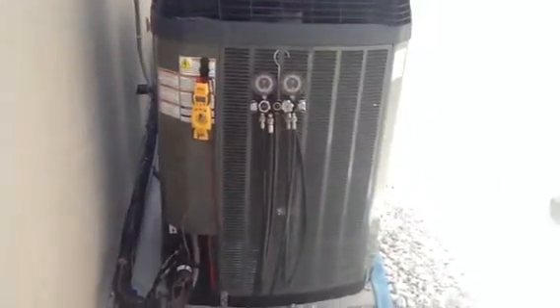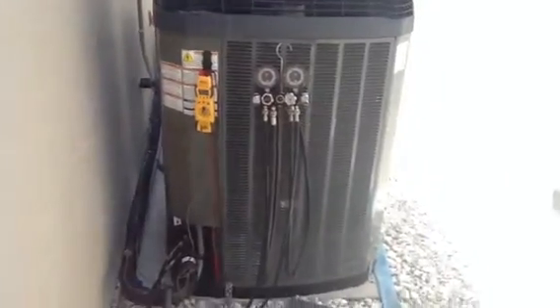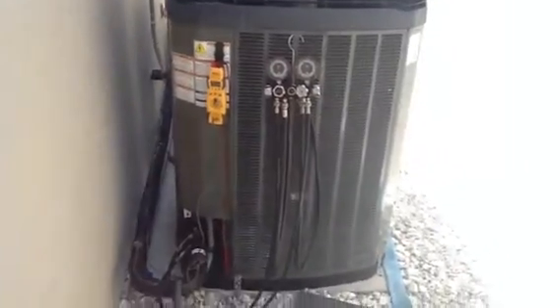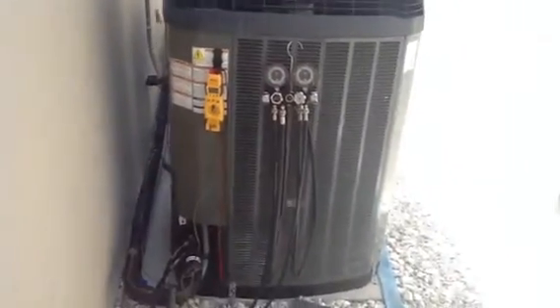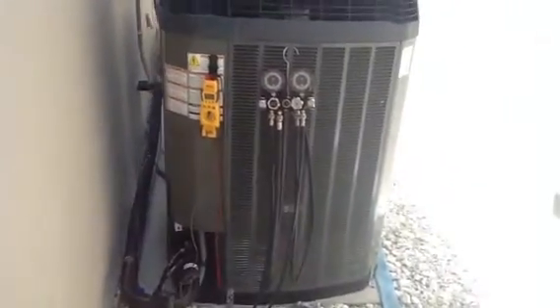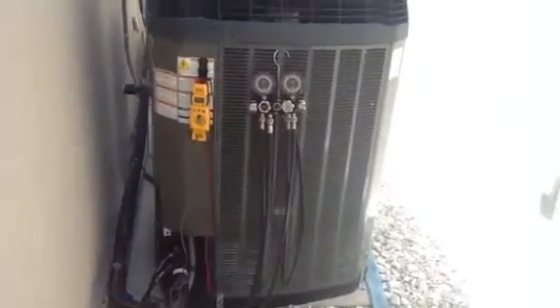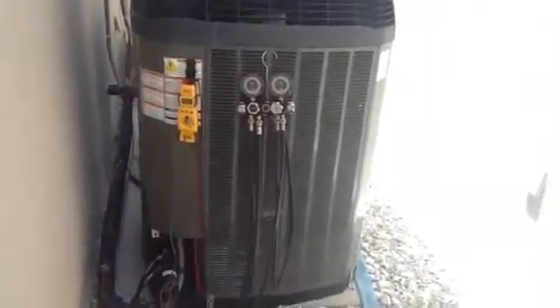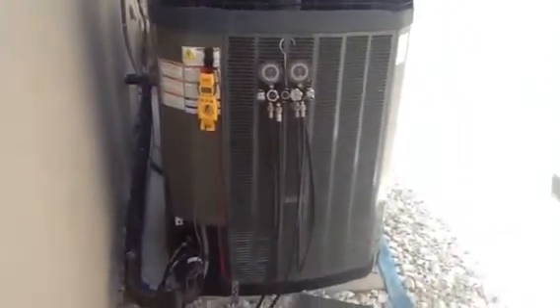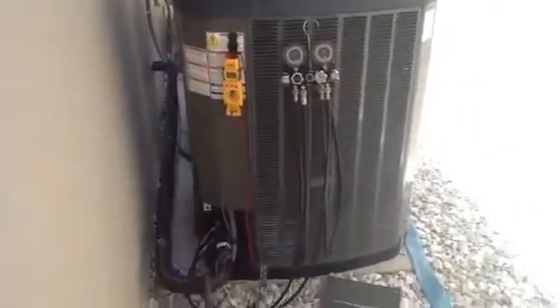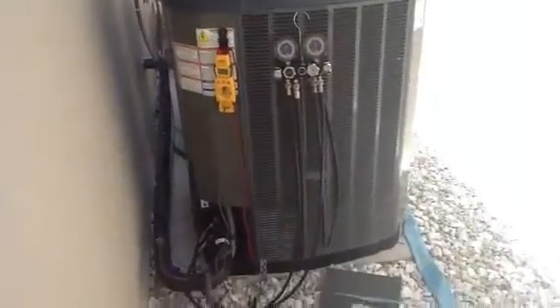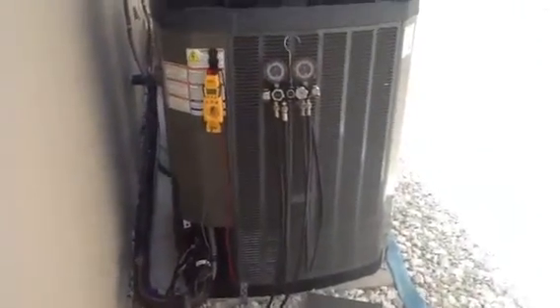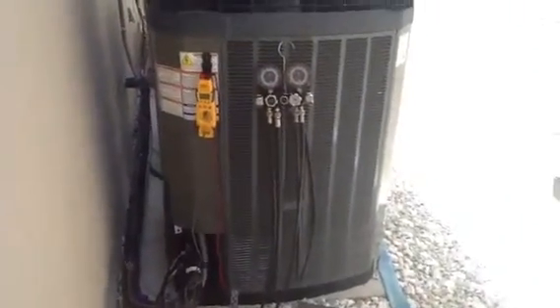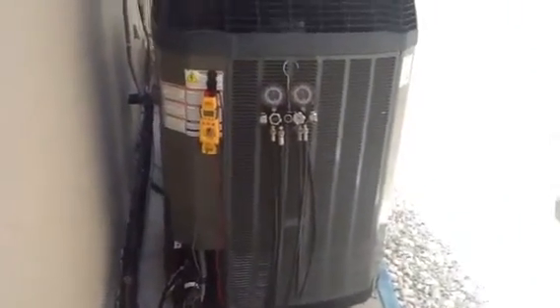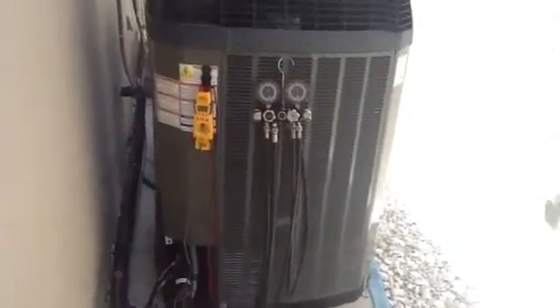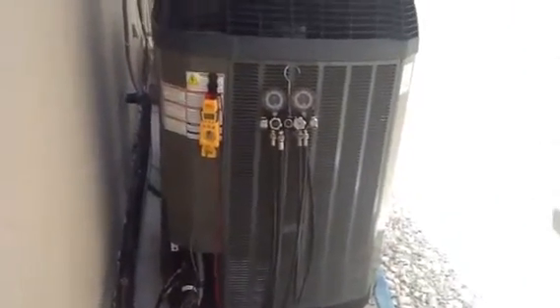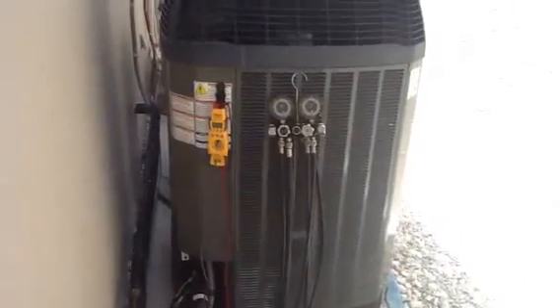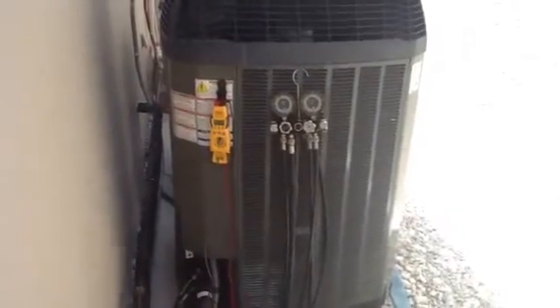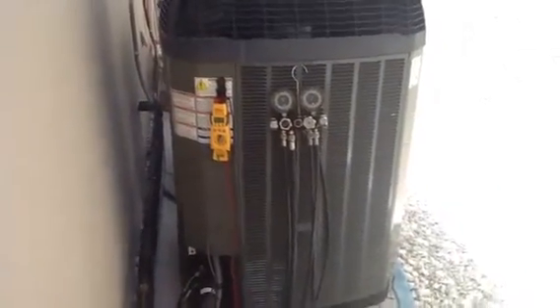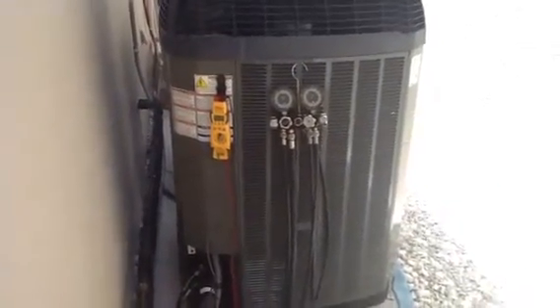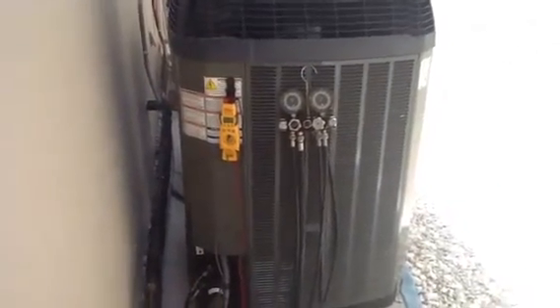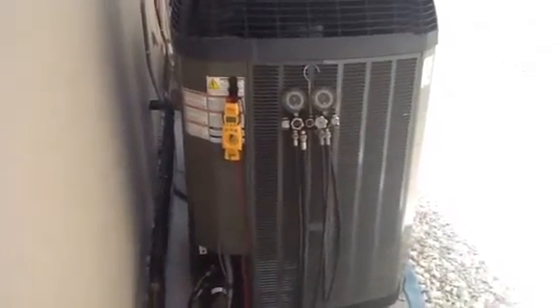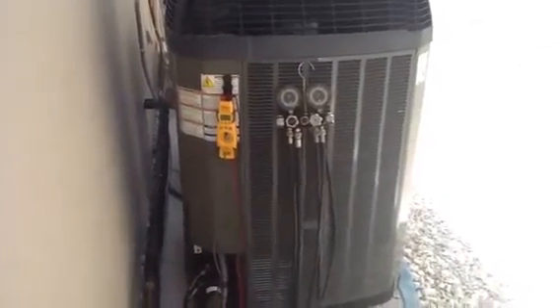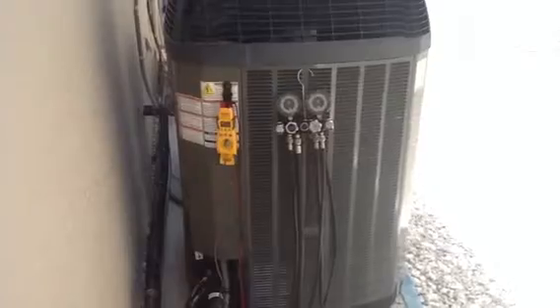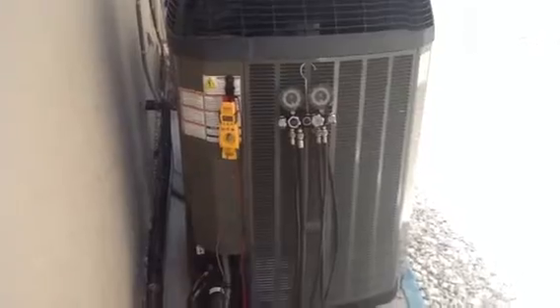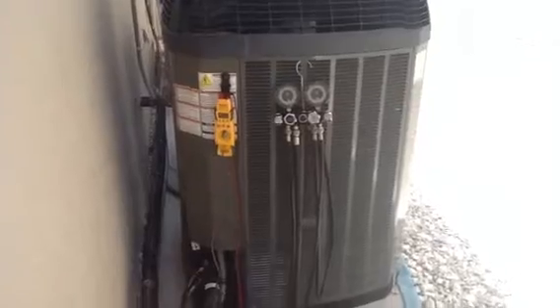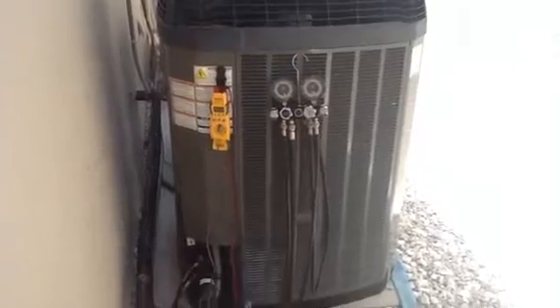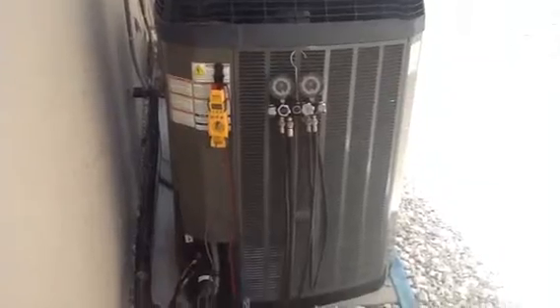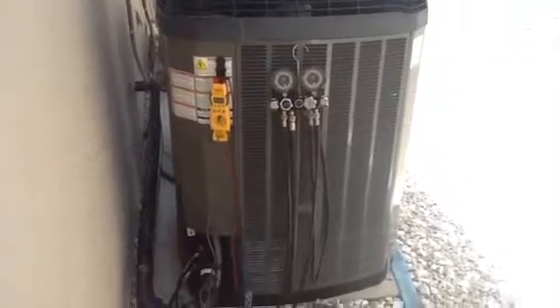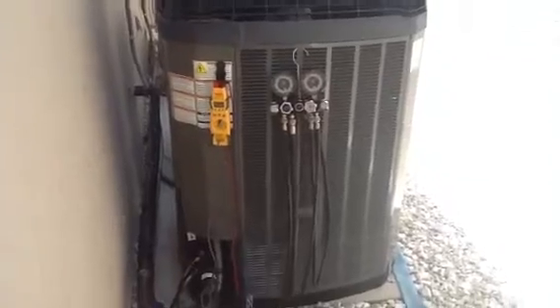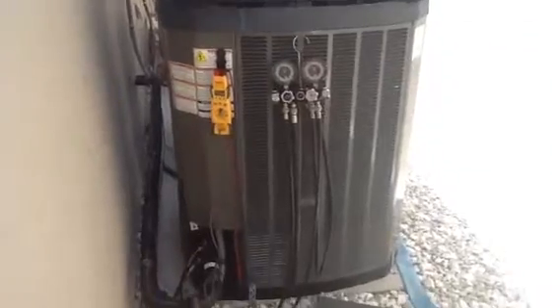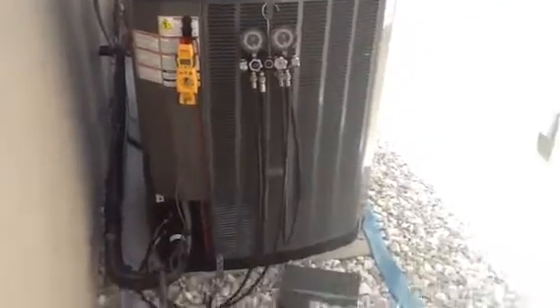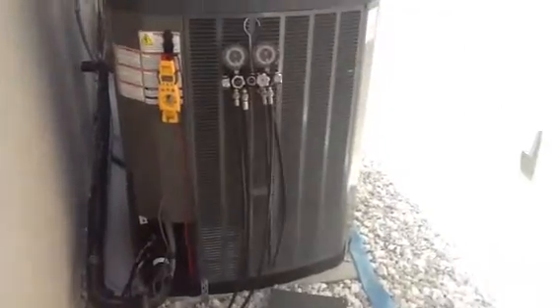I'm going to do a quick video this morning for you guys on just learning how to do sub-cooling.